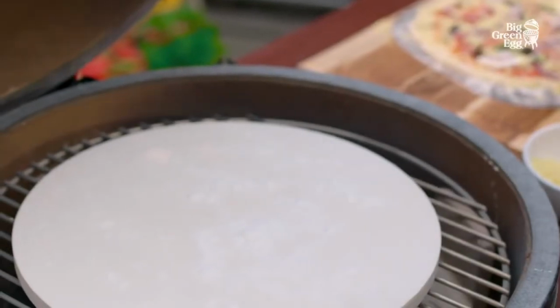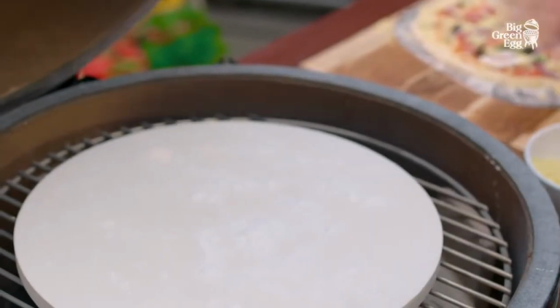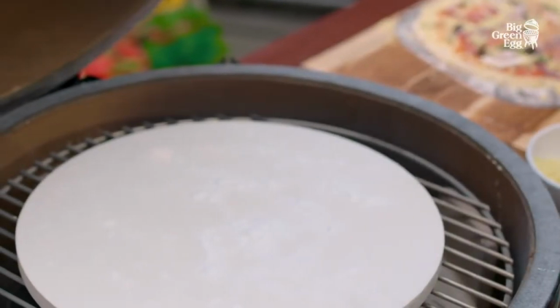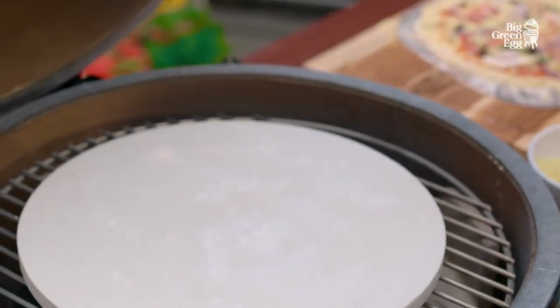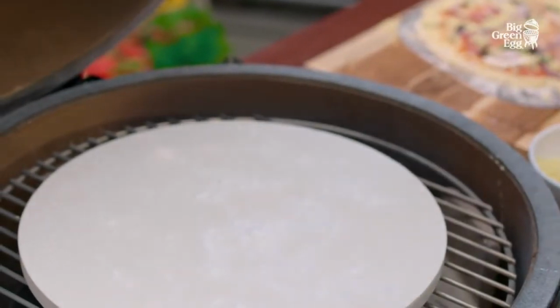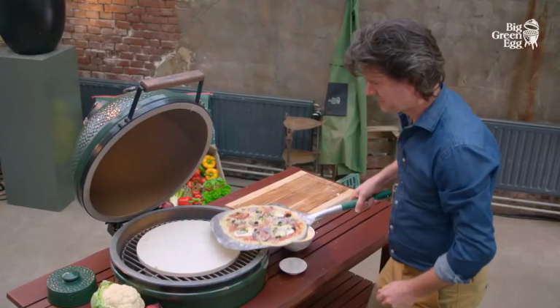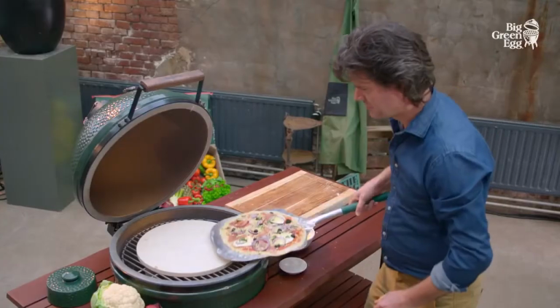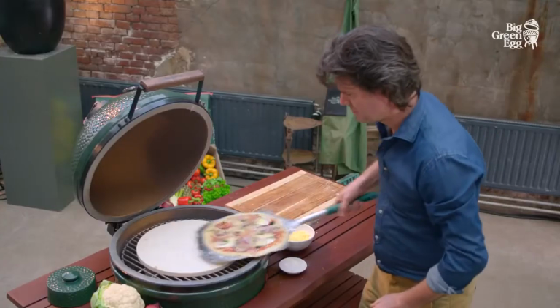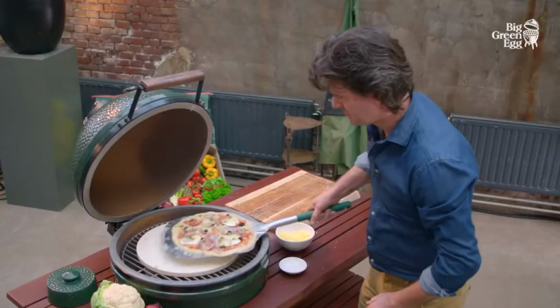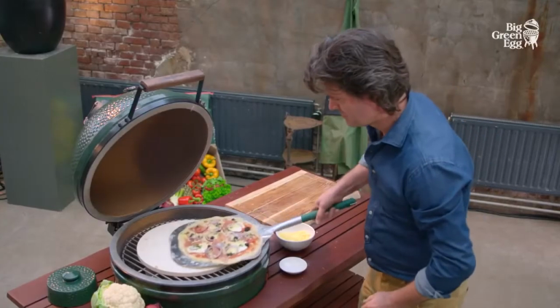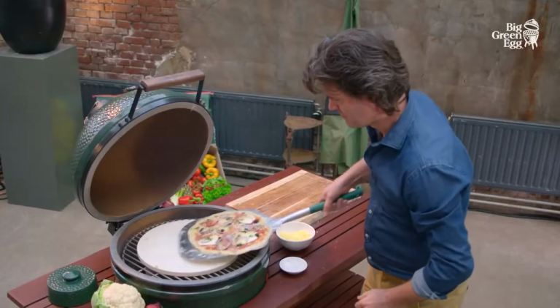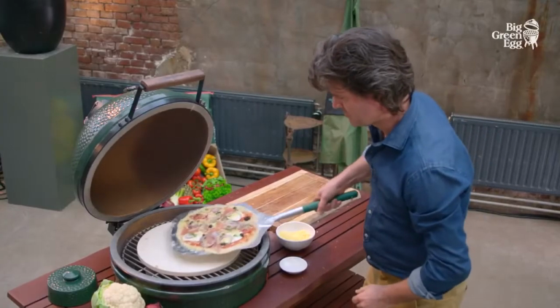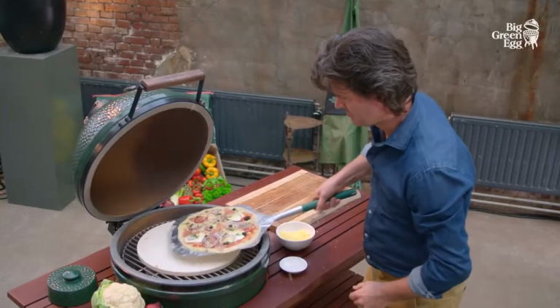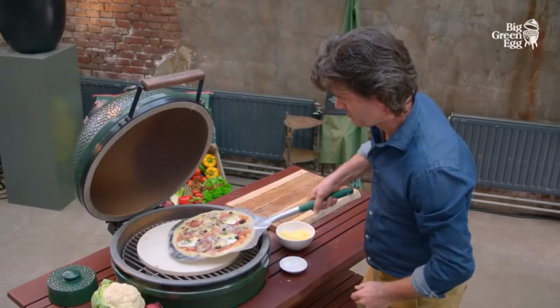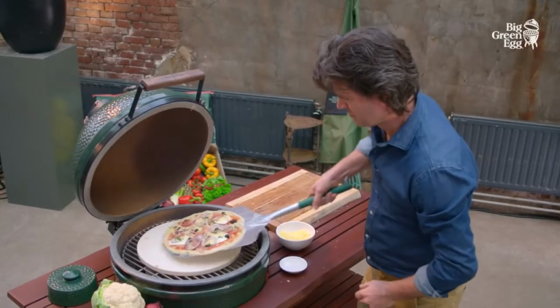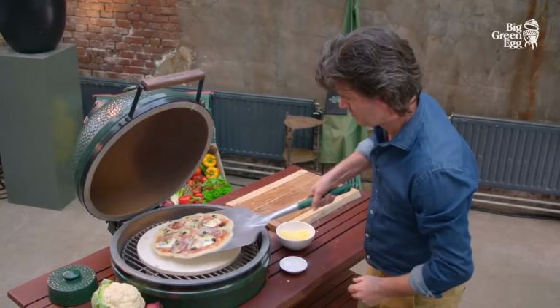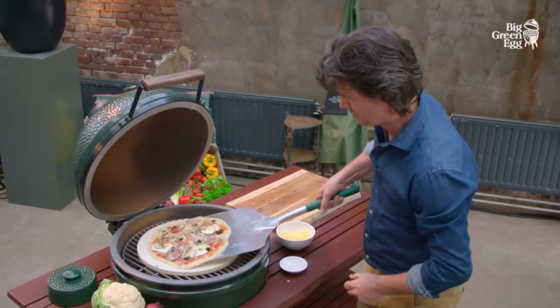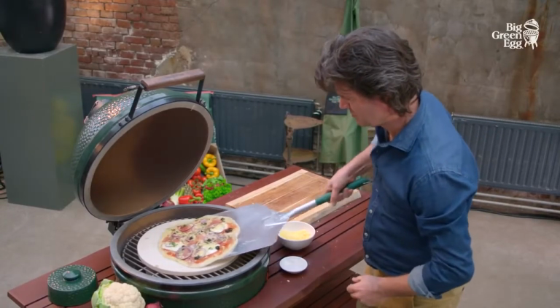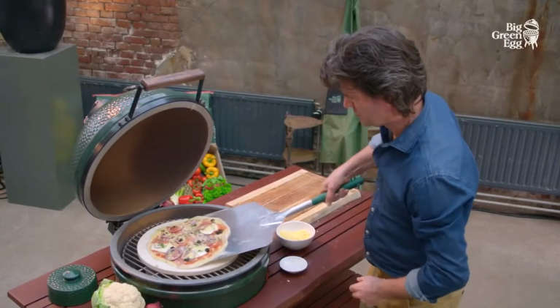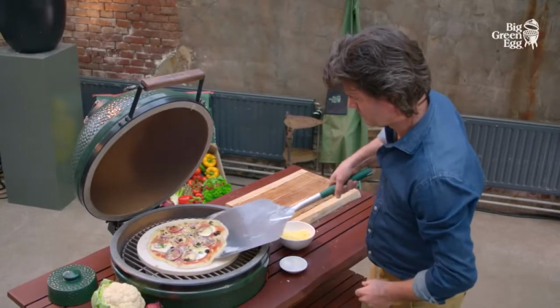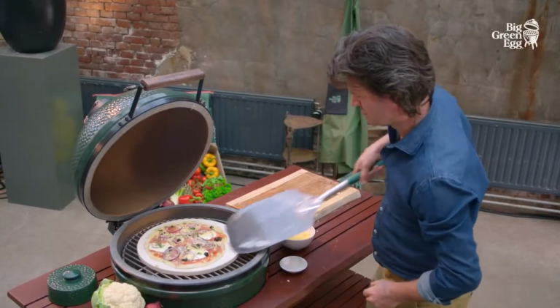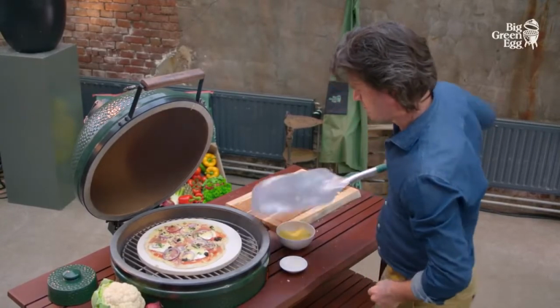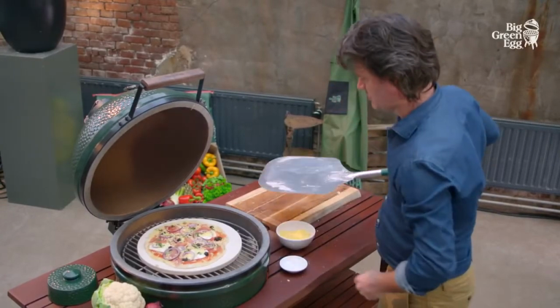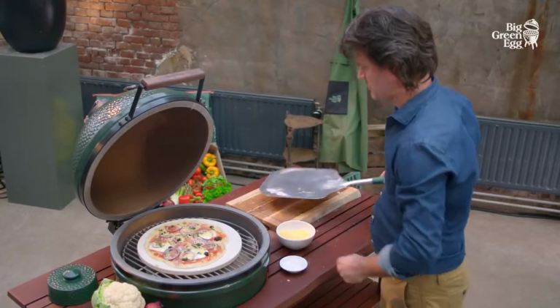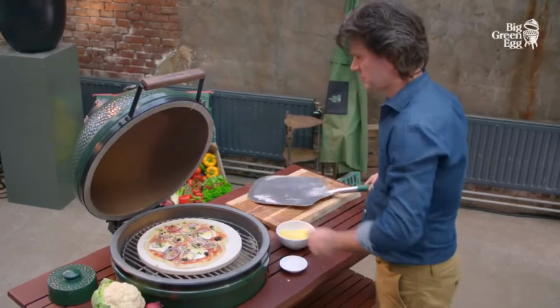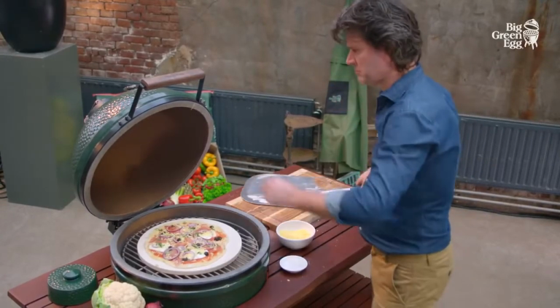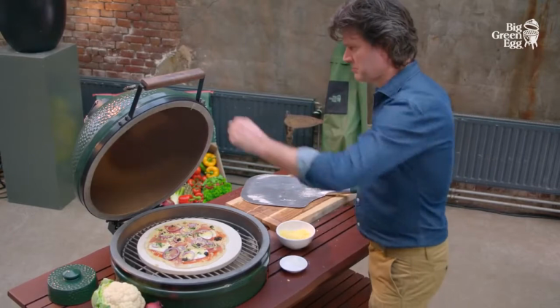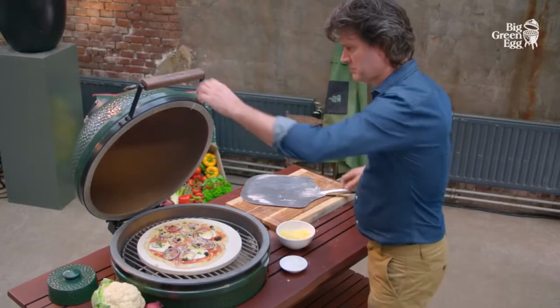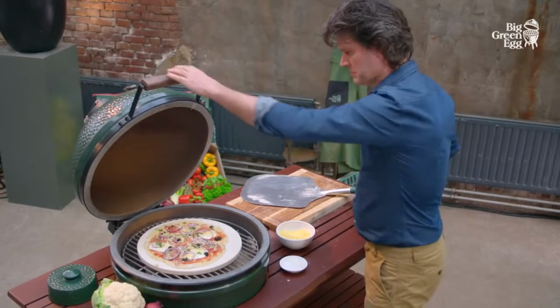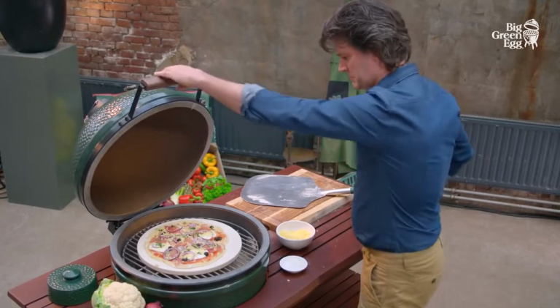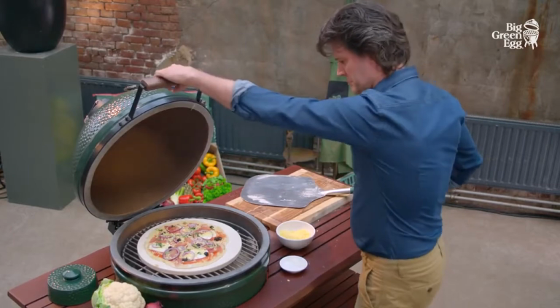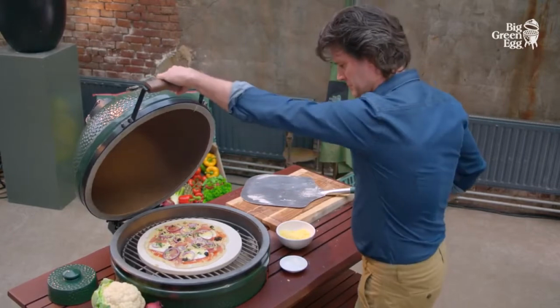When baking bread, it helps to put a bowl of water on the convector to help the bread rise.